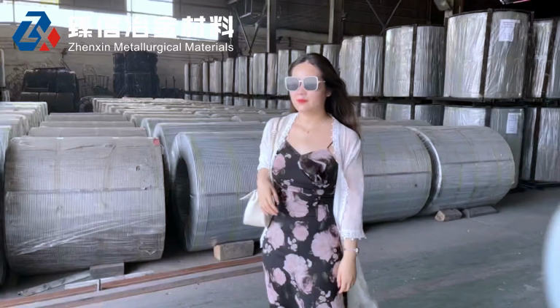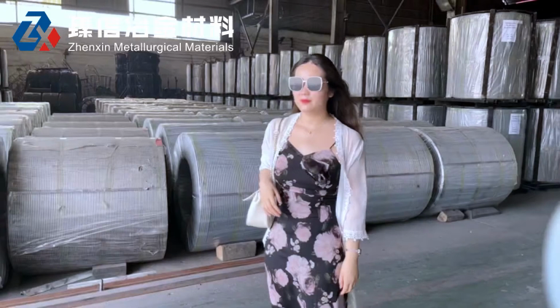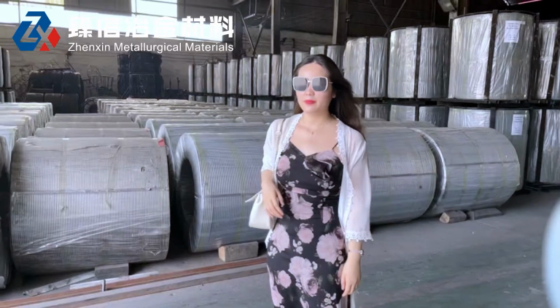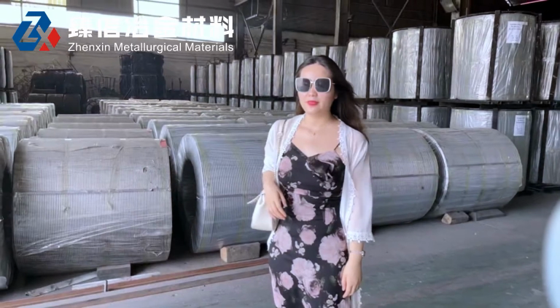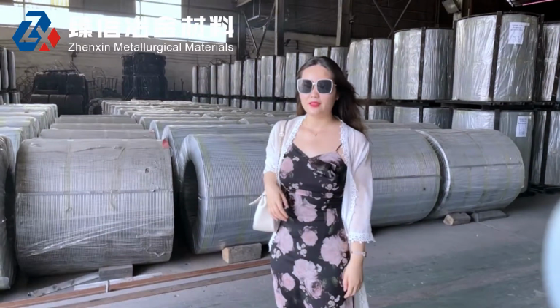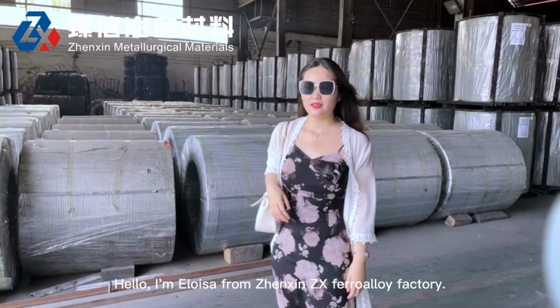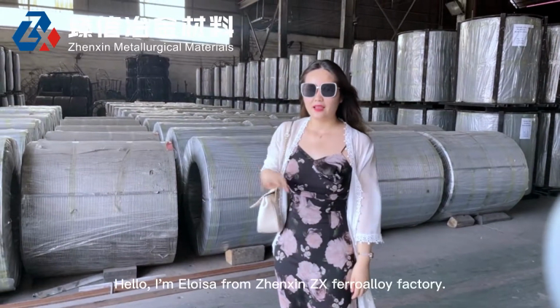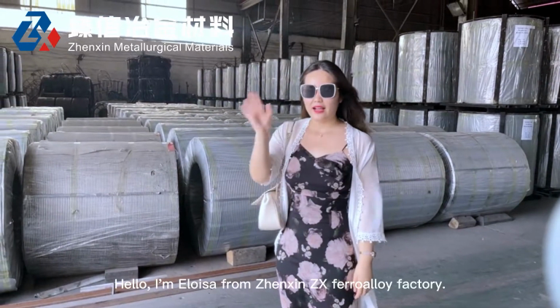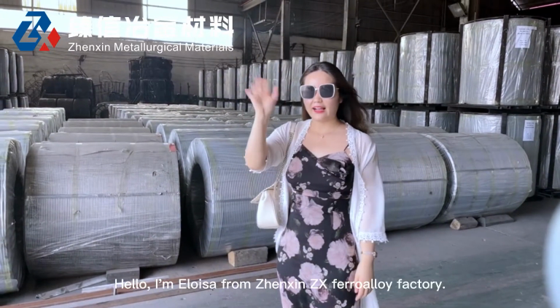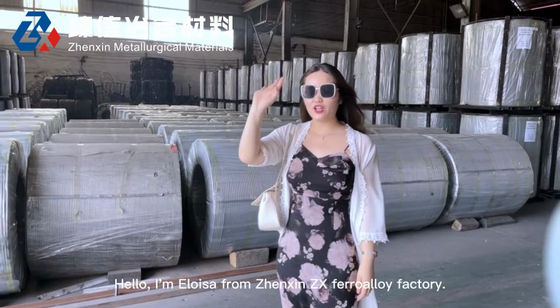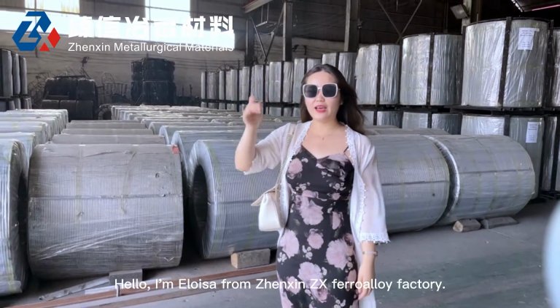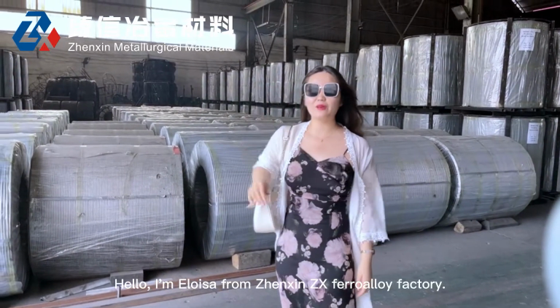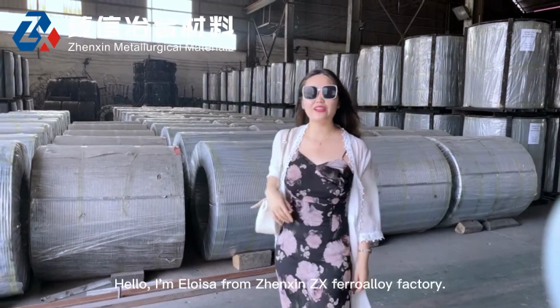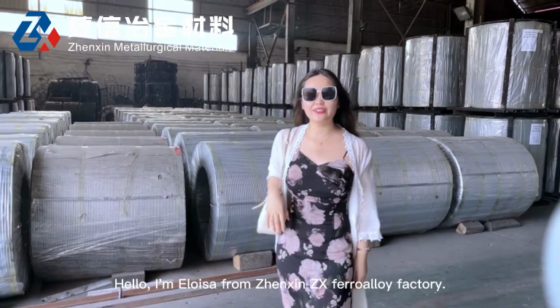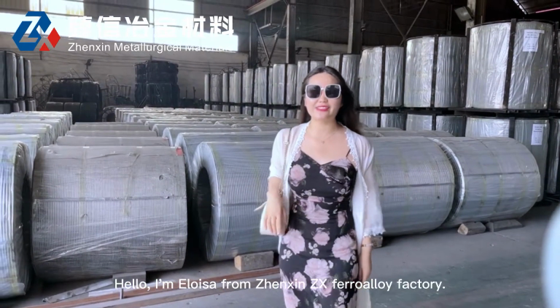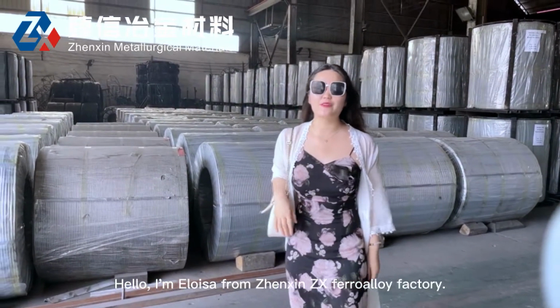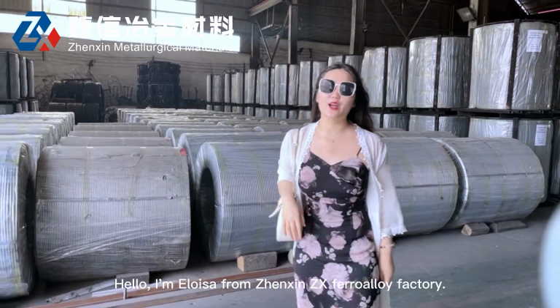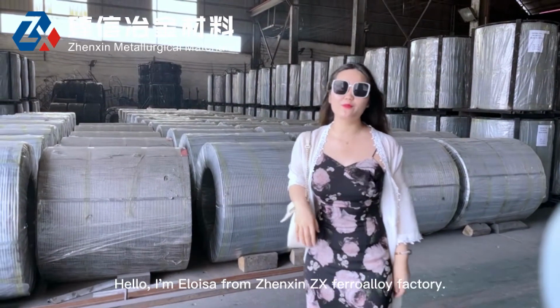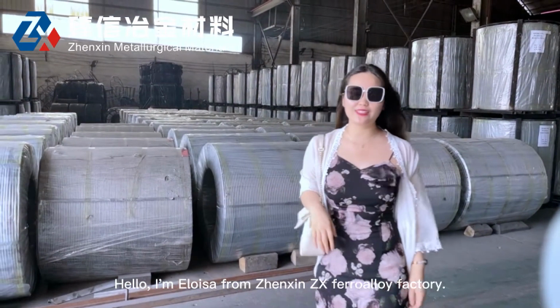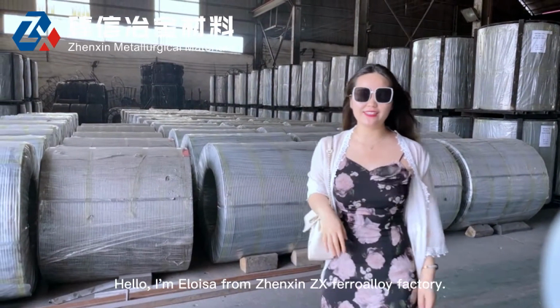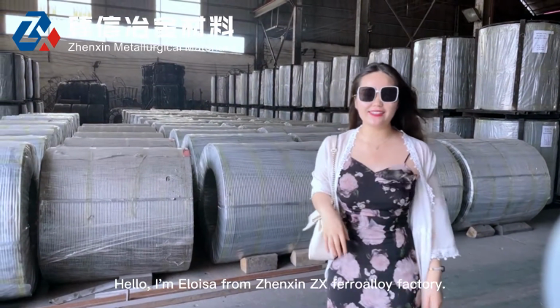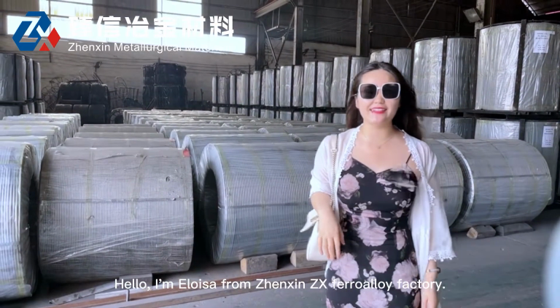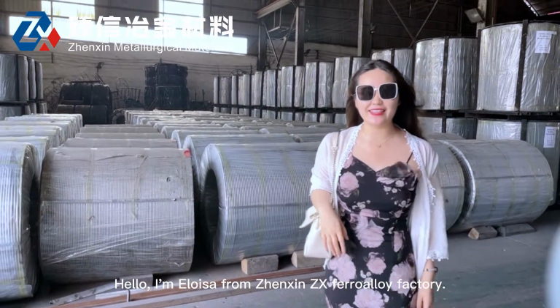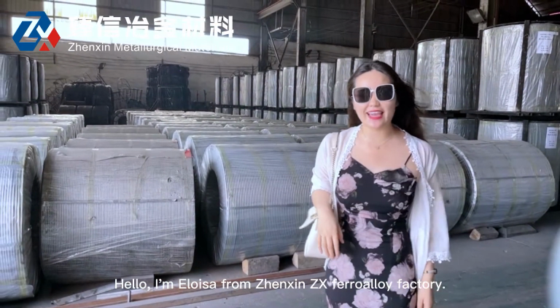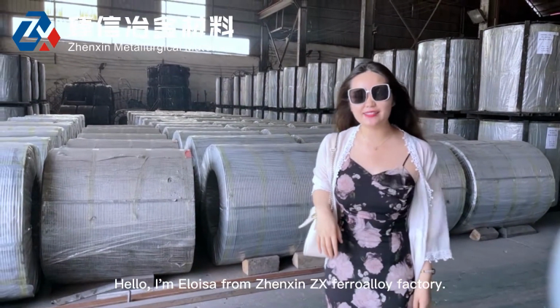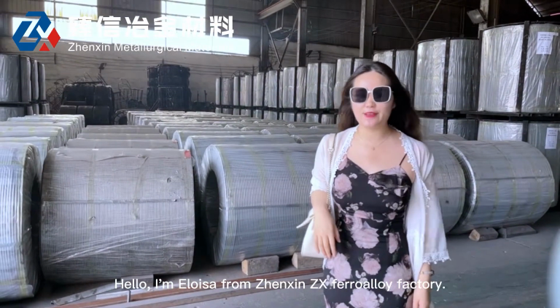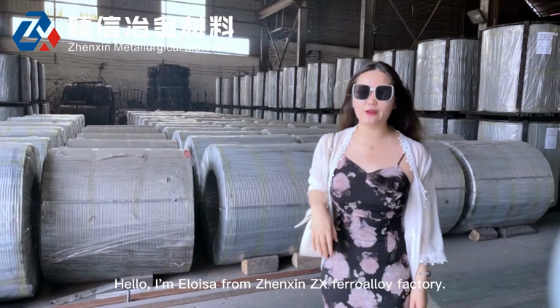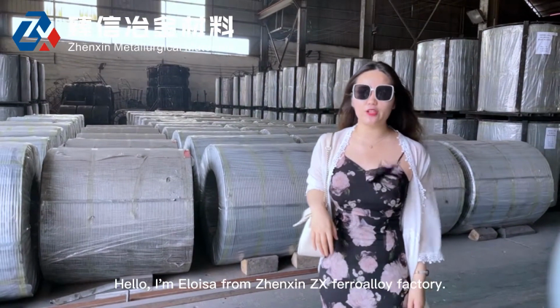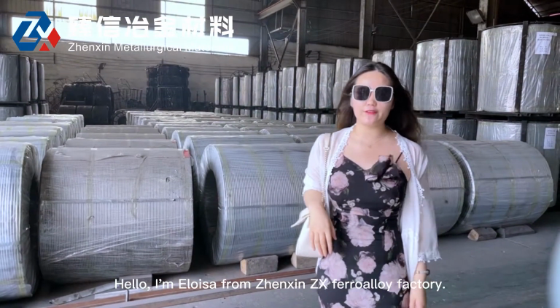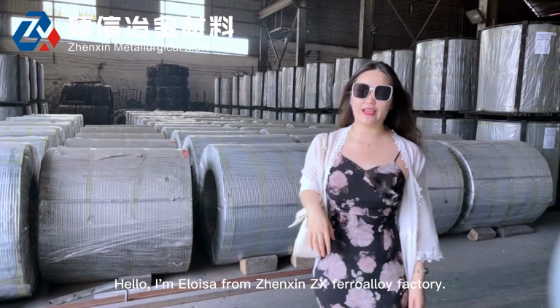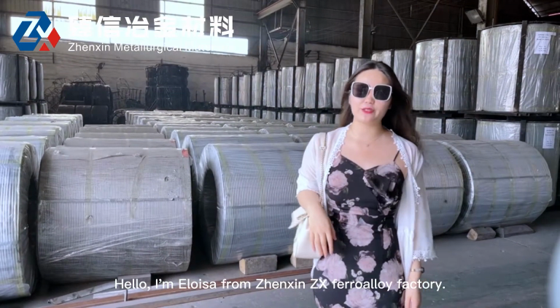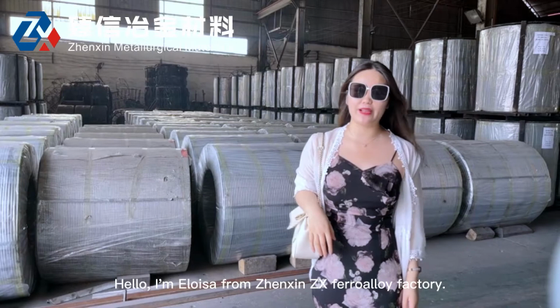Hello, I'm Luisa from Zhixin, the X-Ferrolife expert.